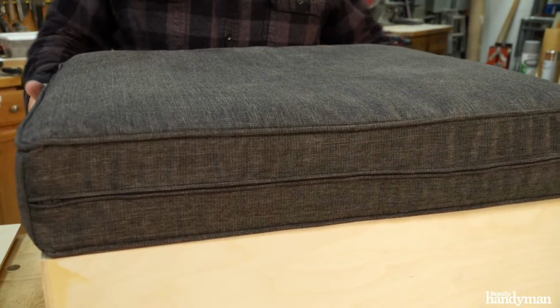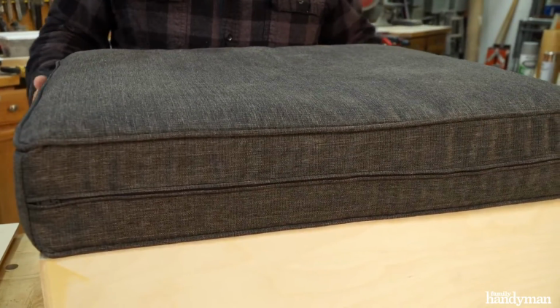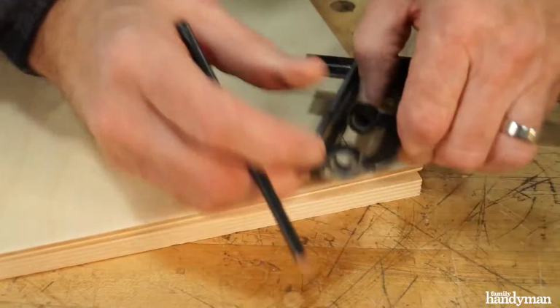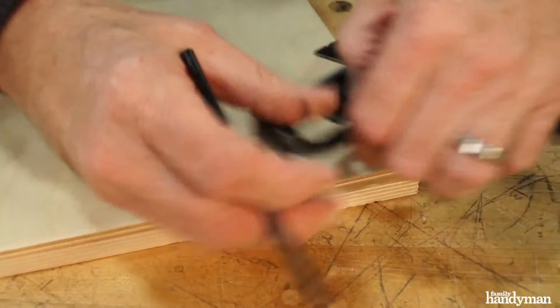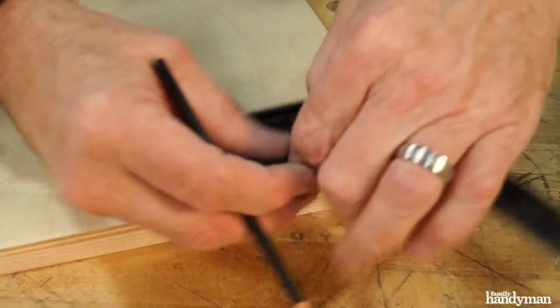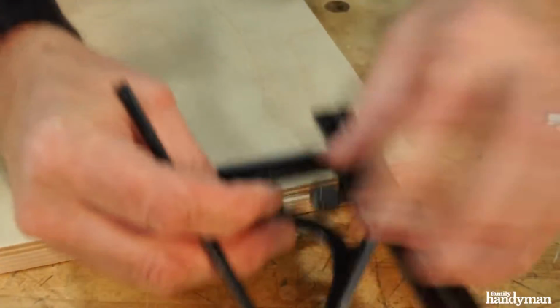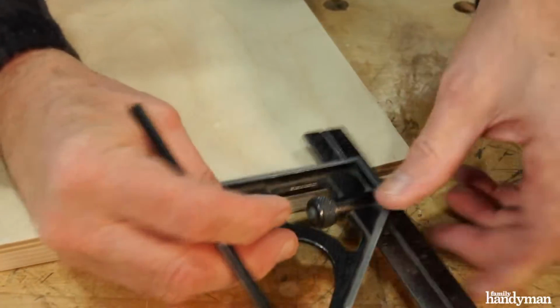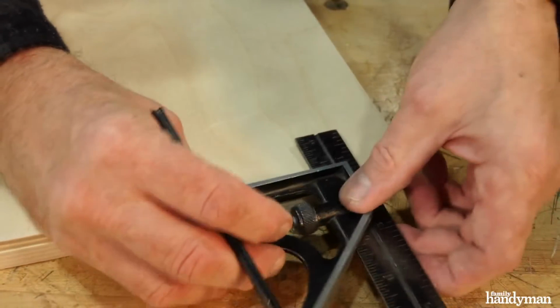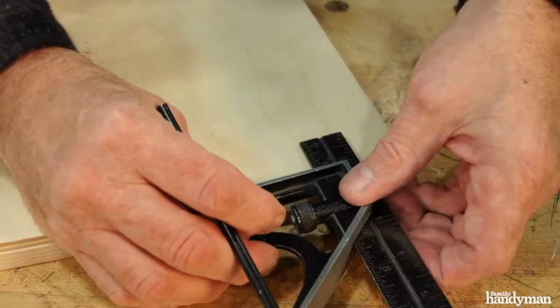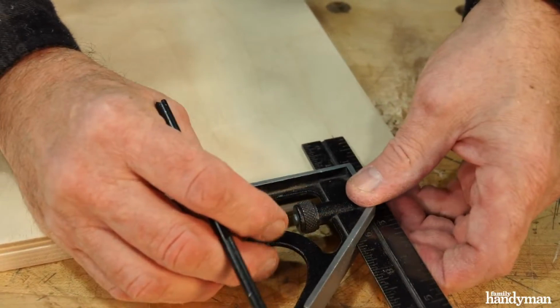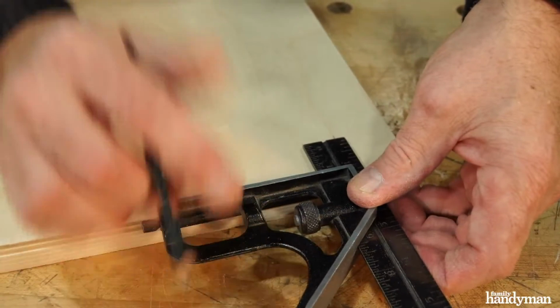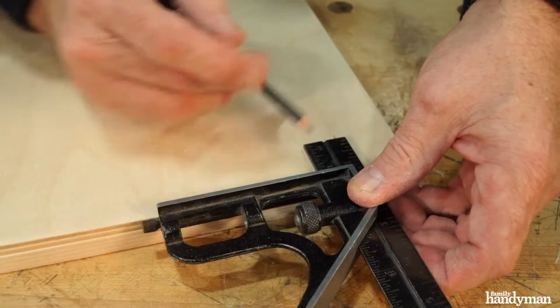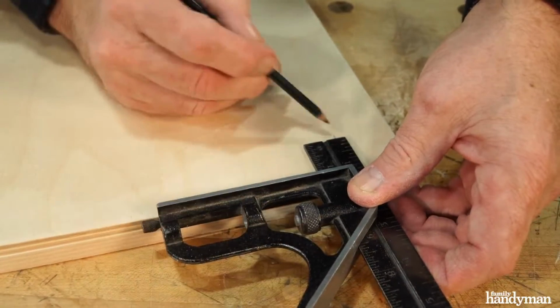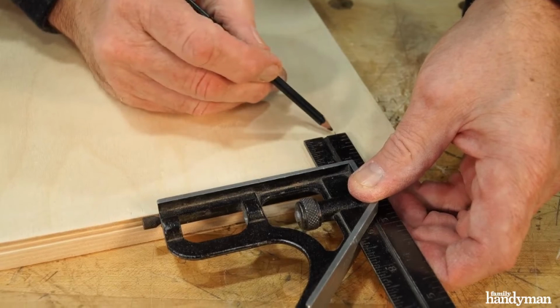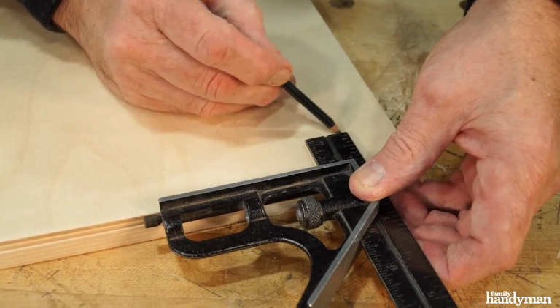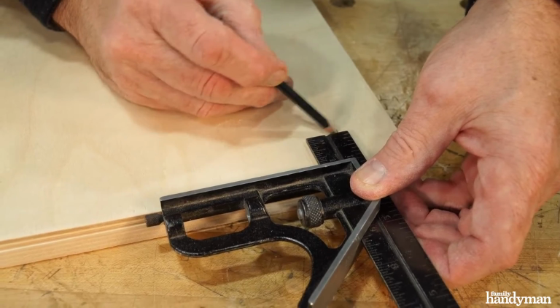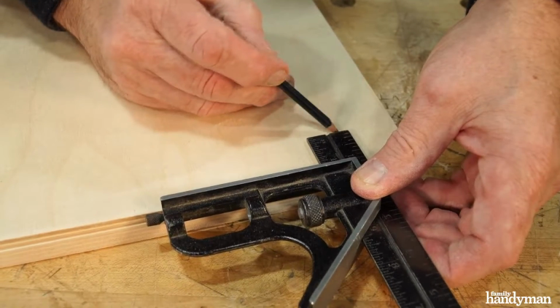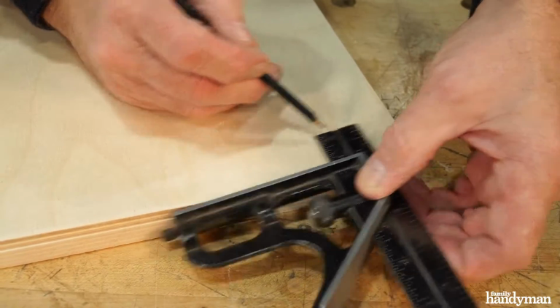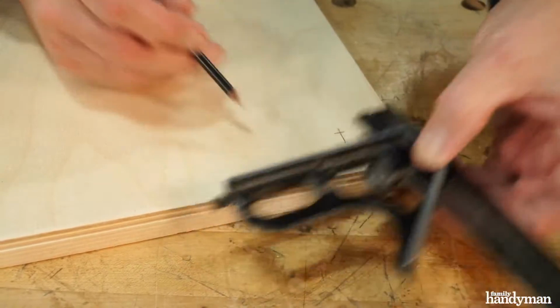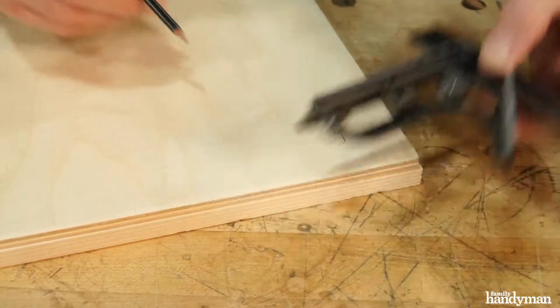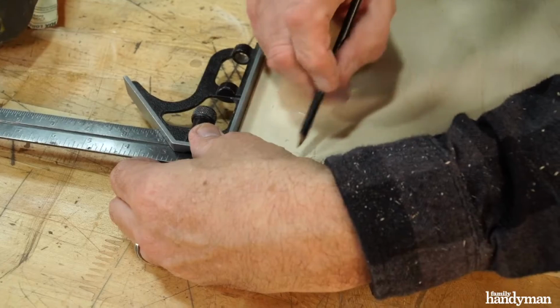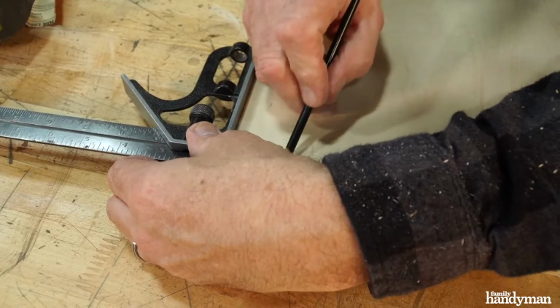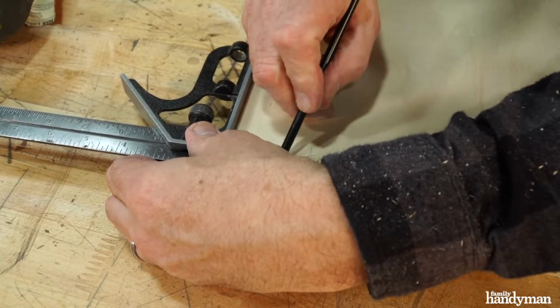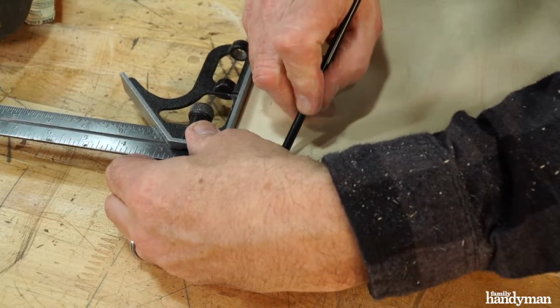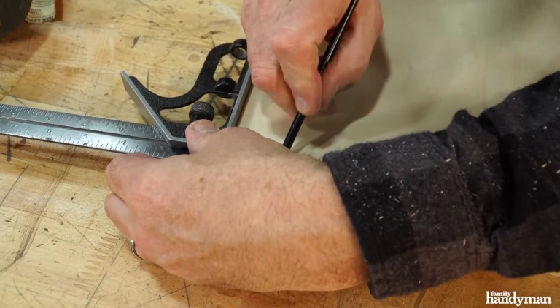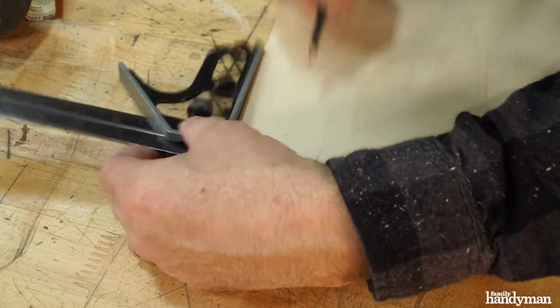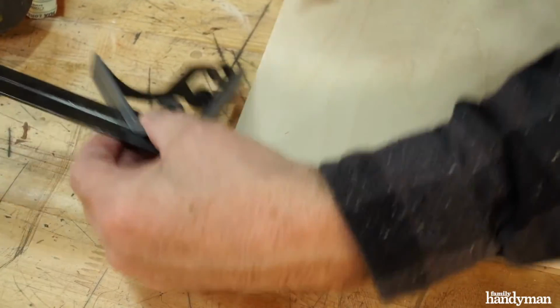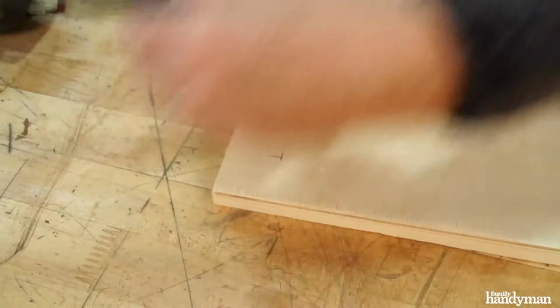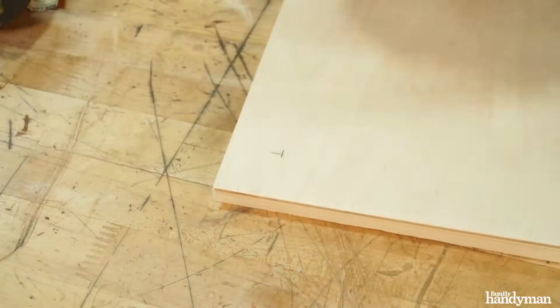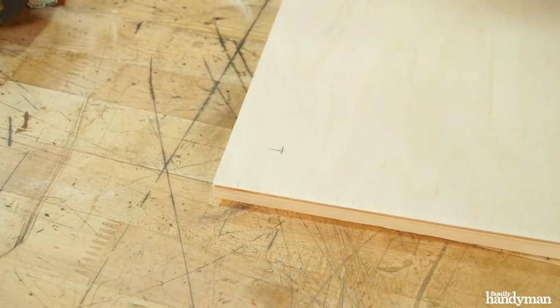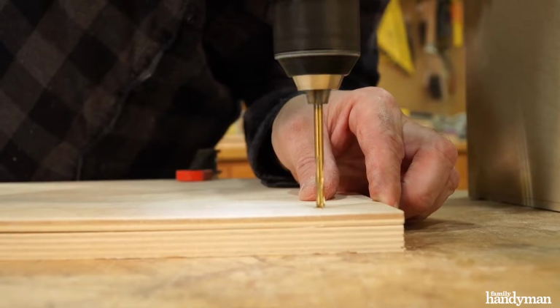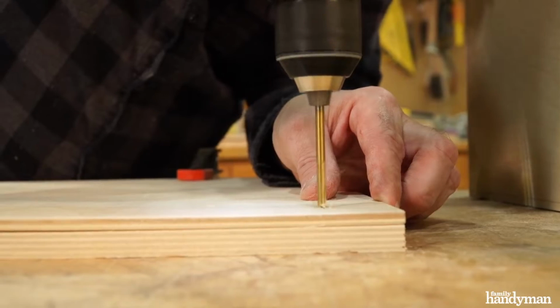Start by laying the cushion board on top of the lid and make marks in each corner an inch and a half in.